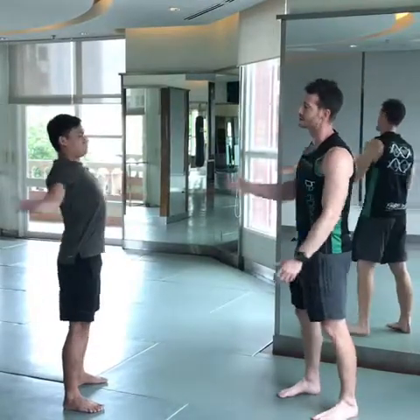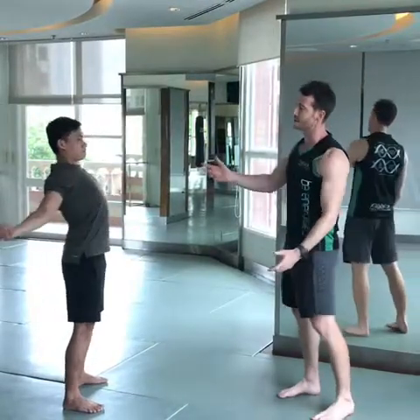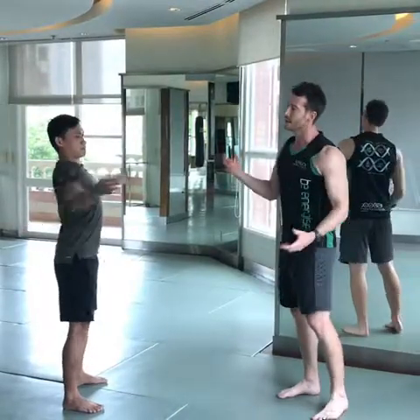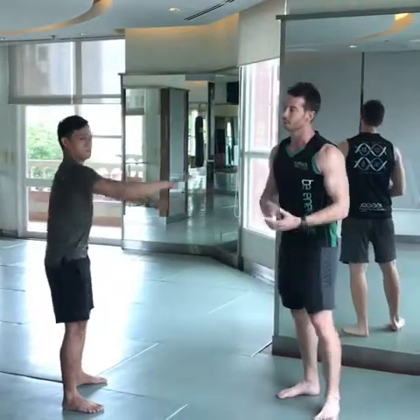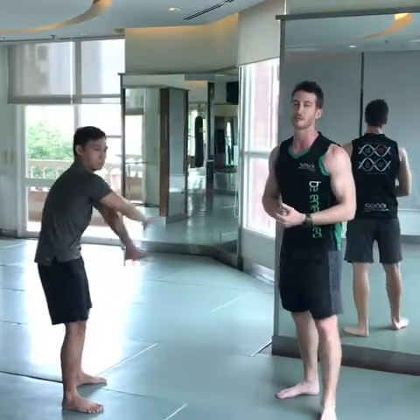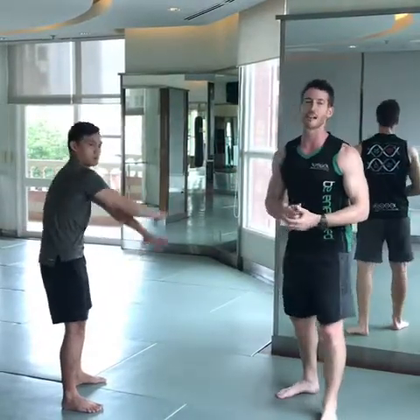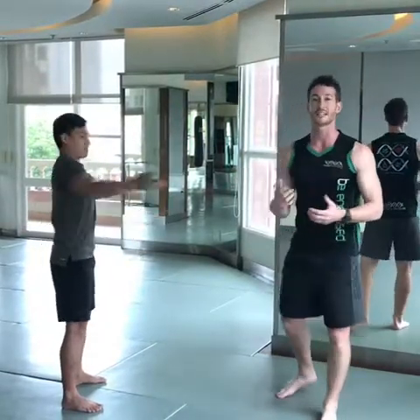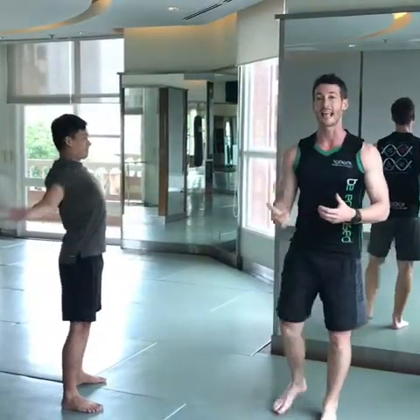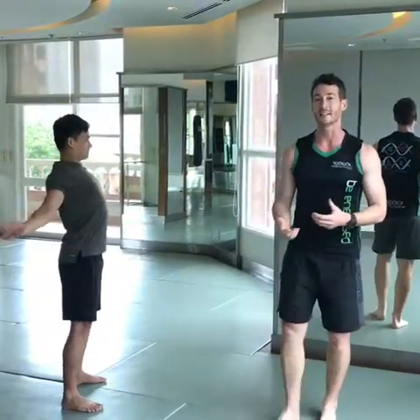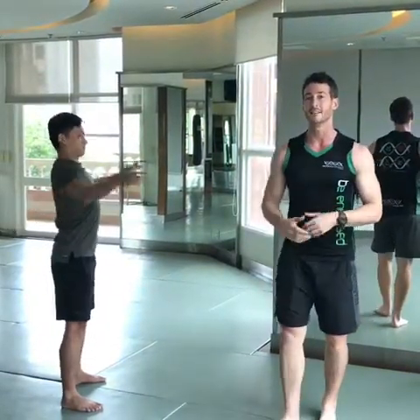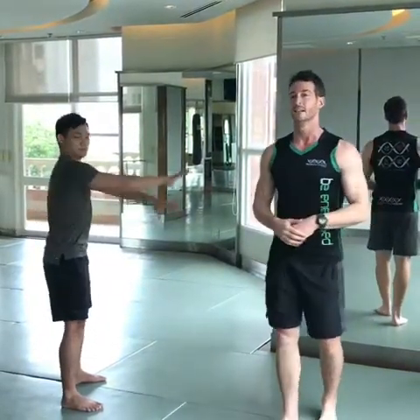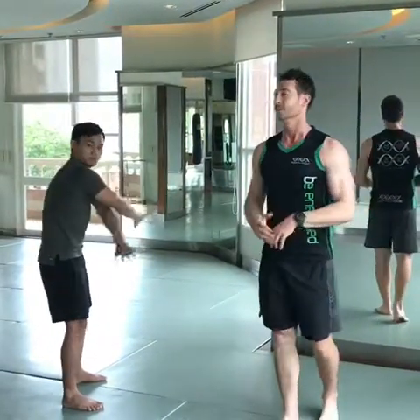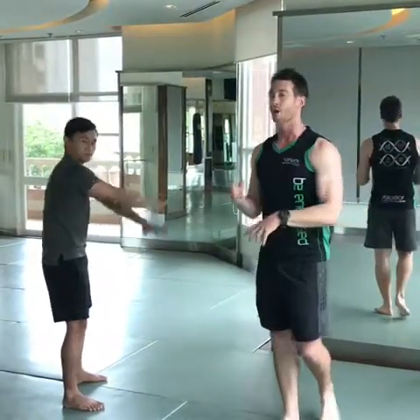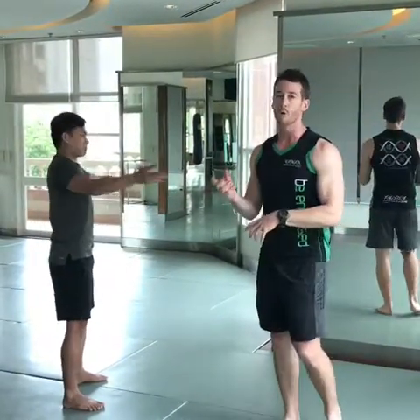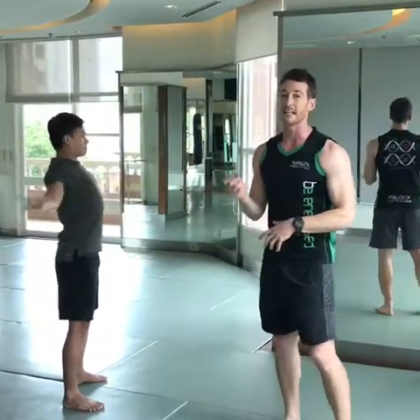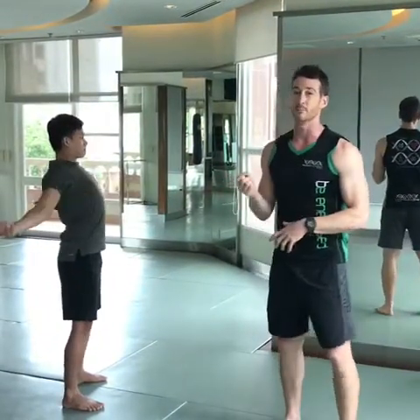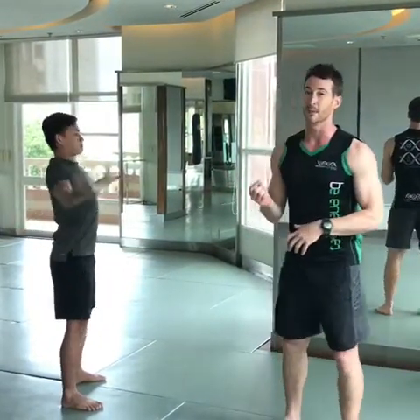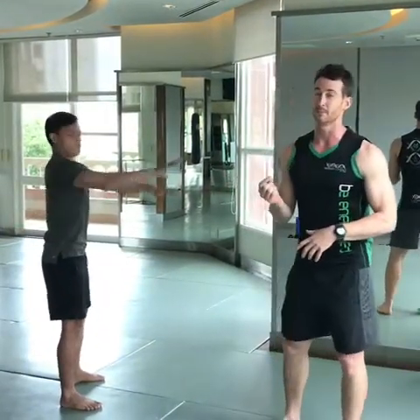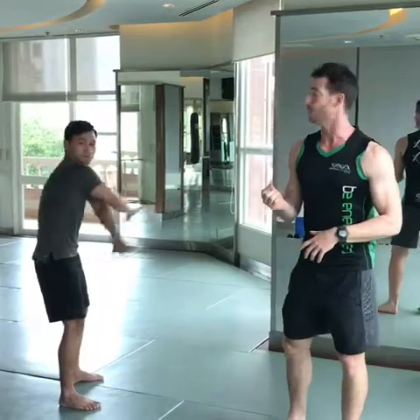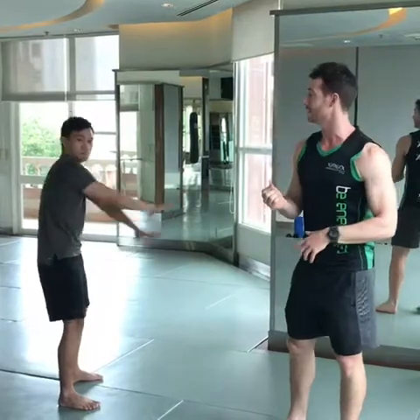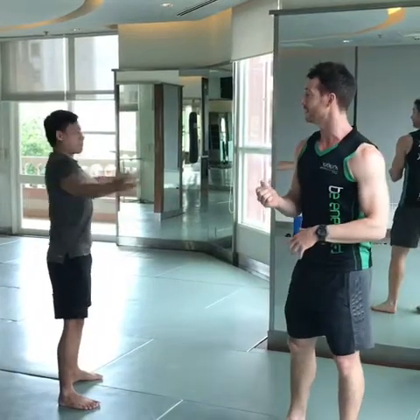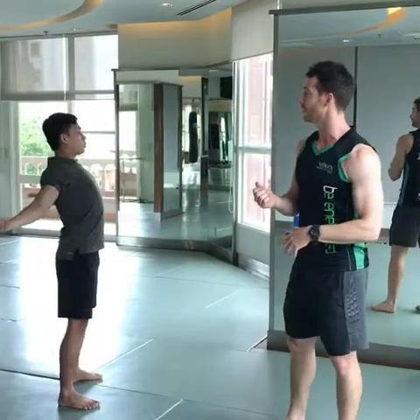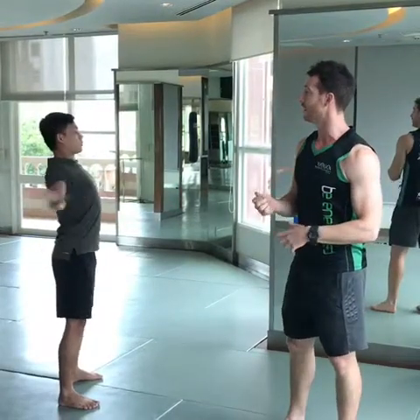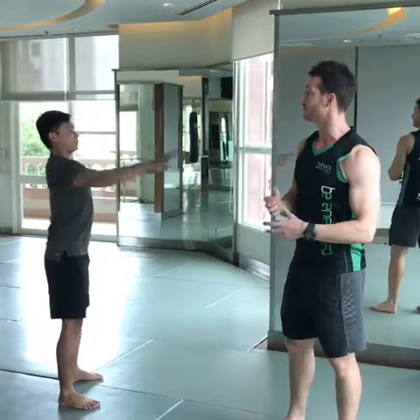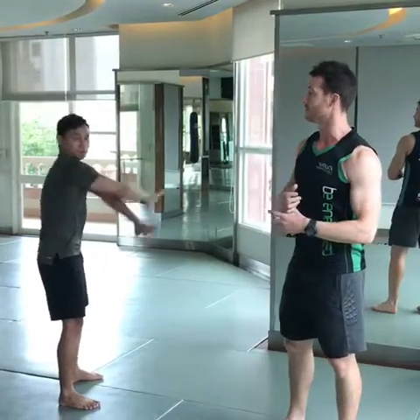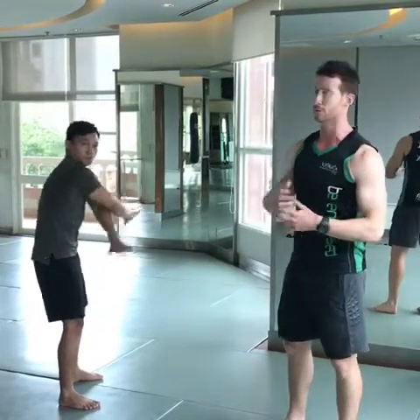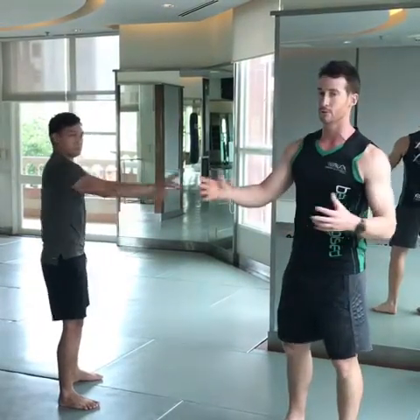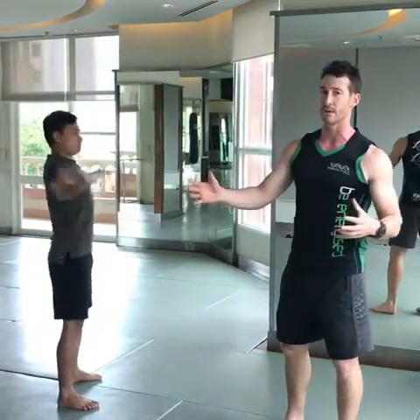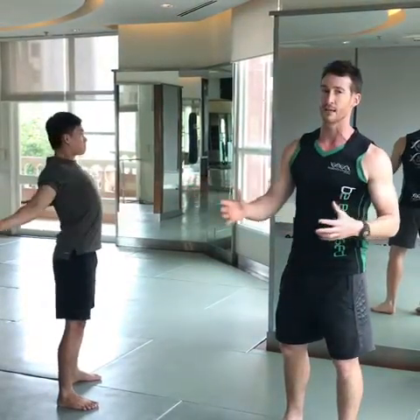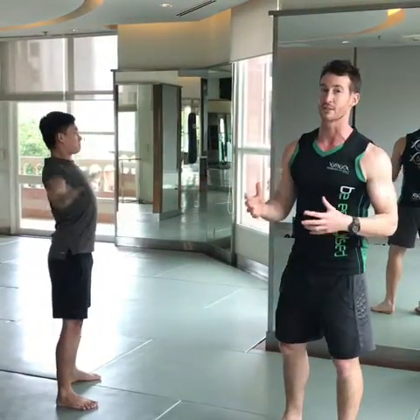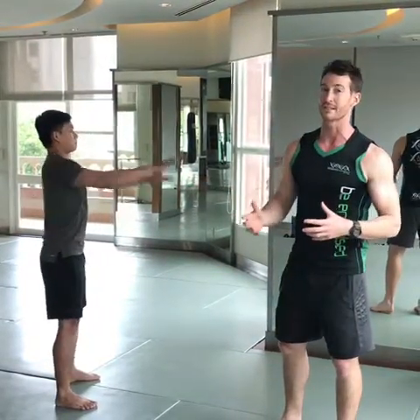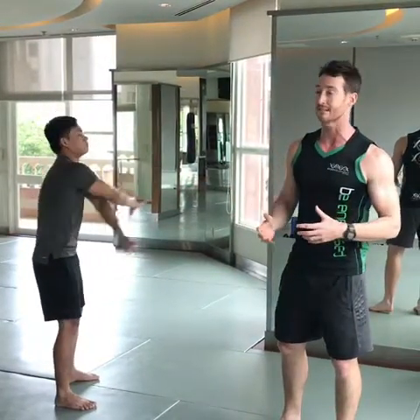Use as big a range as you can, not holding at any point. Keep moving through that range consistently.